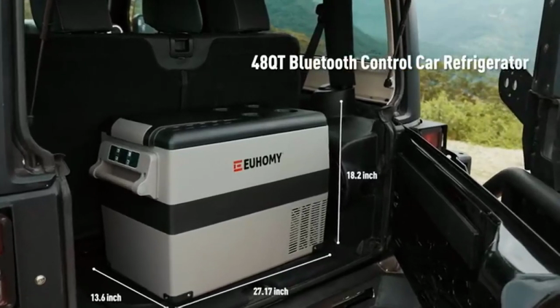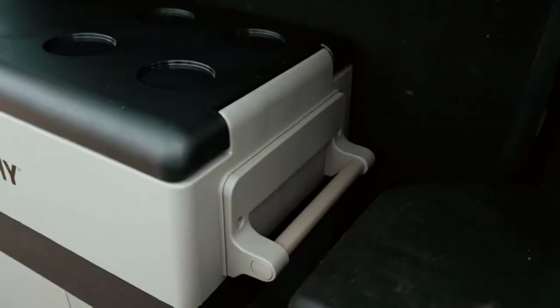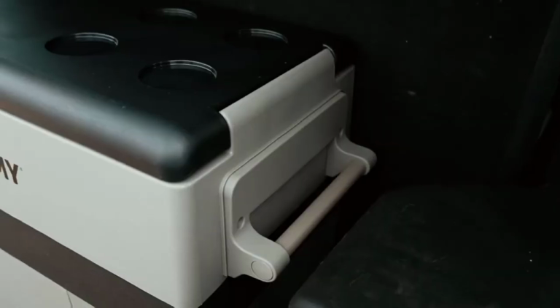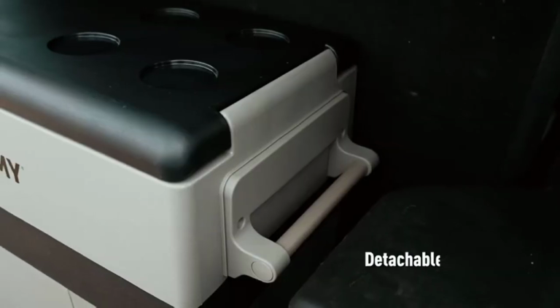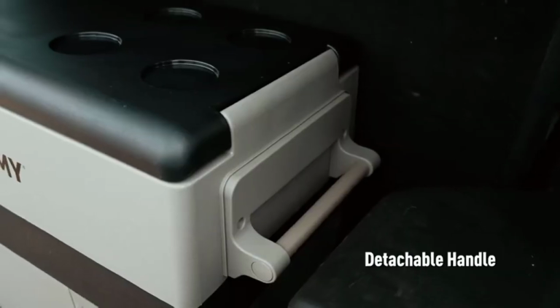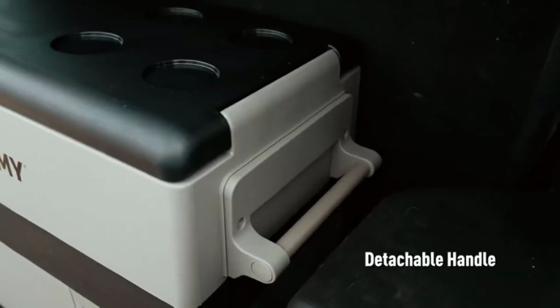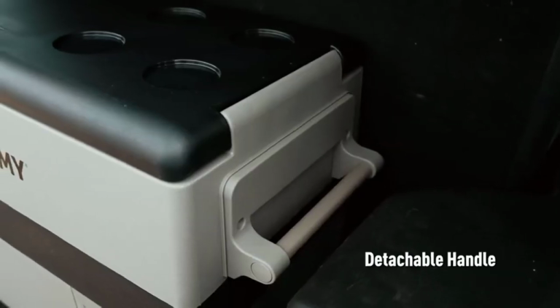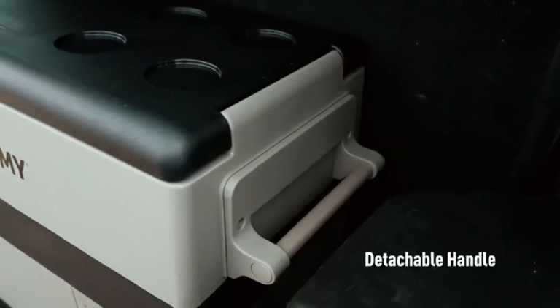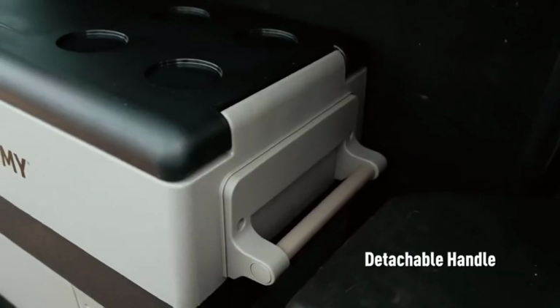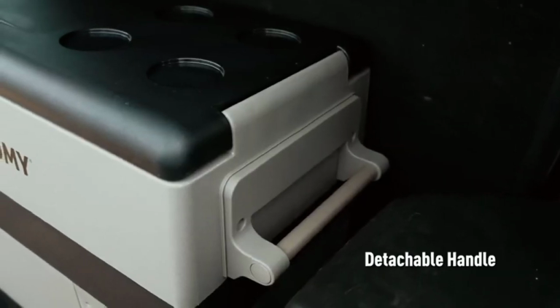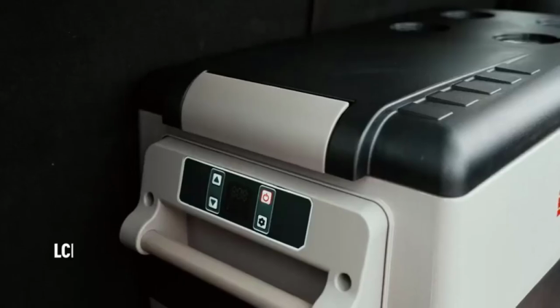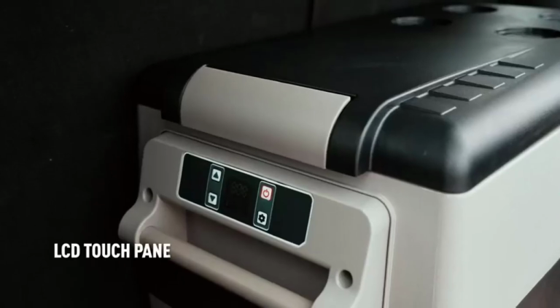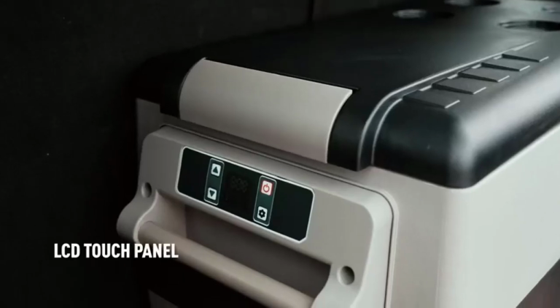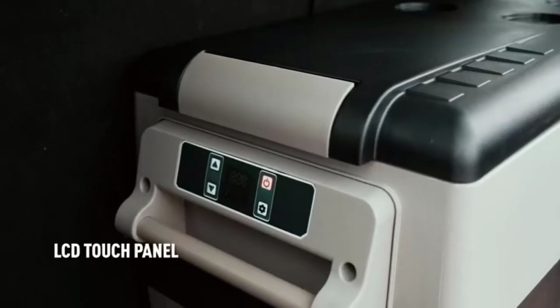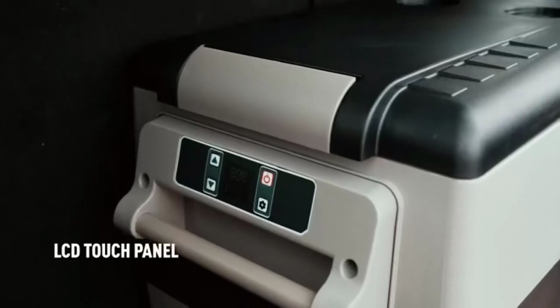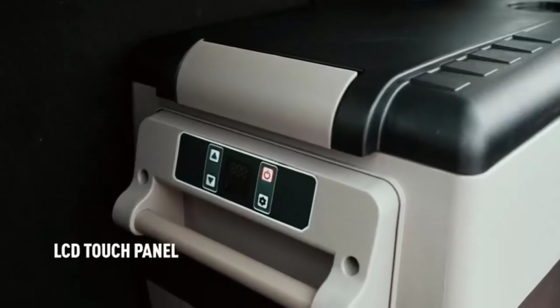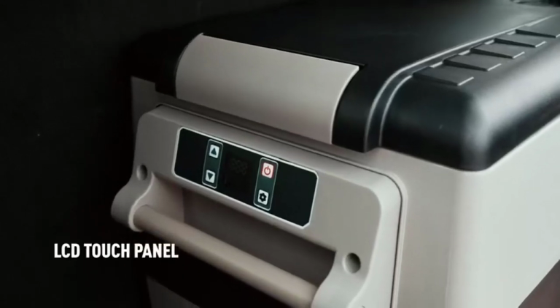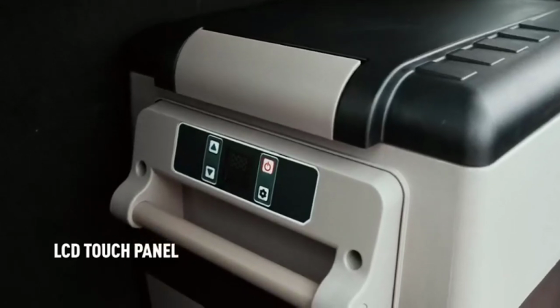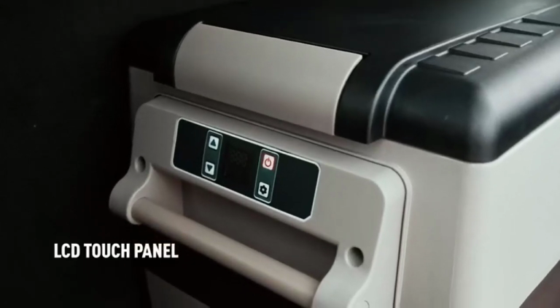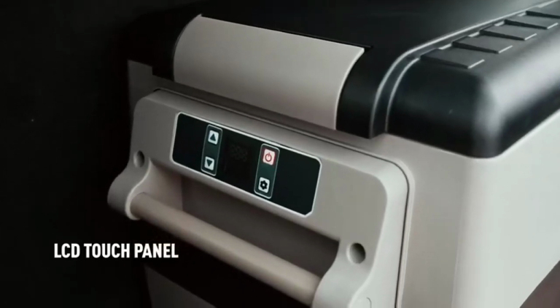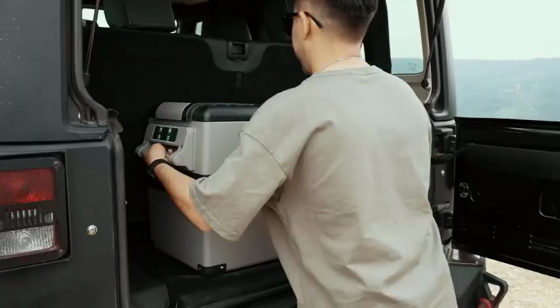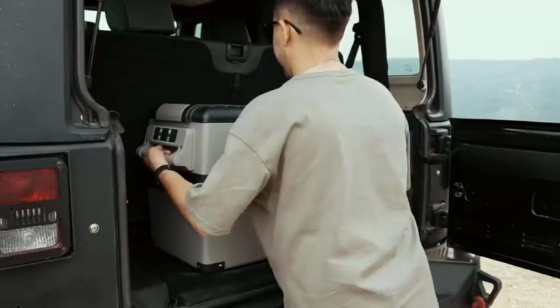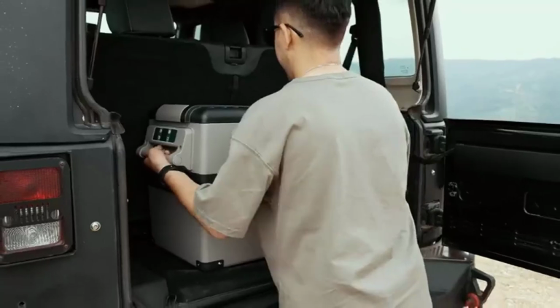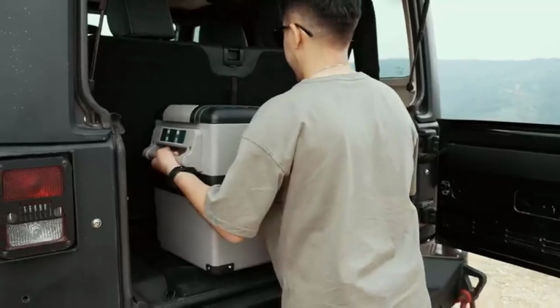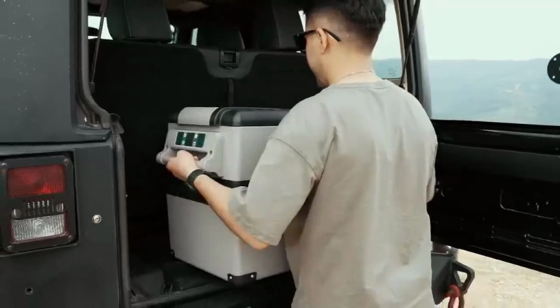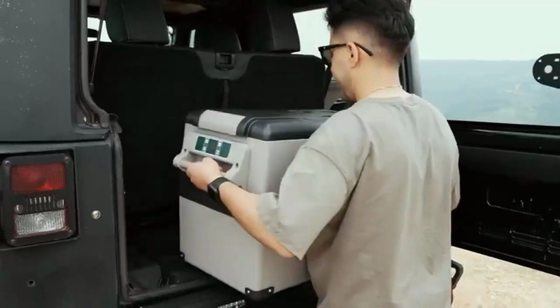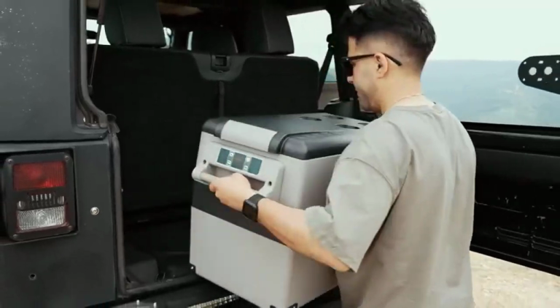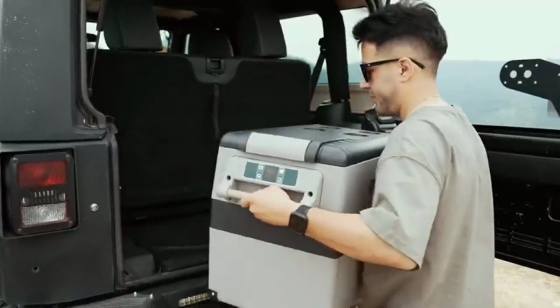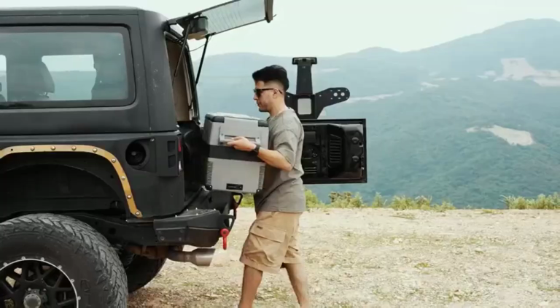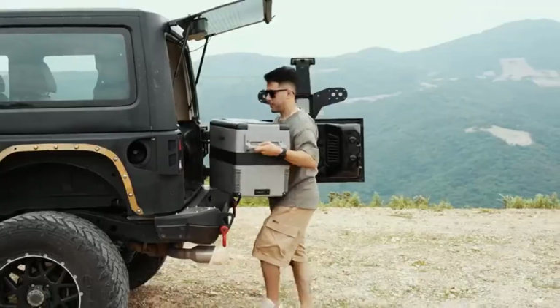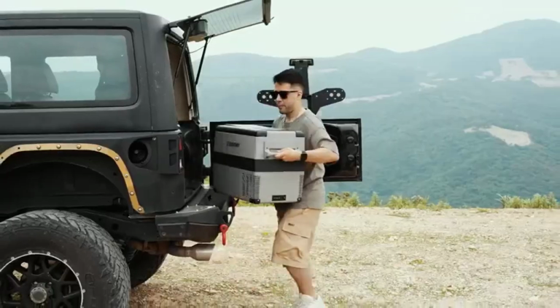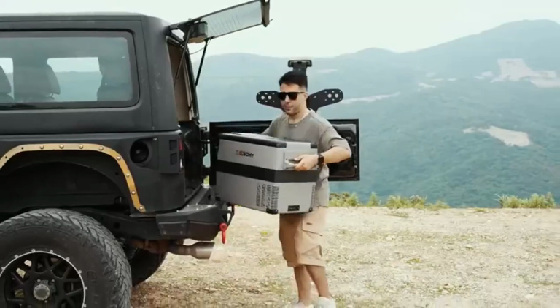It's a great fridge for picnics, barbecues, camping, home events, and wherever your journey takes you.